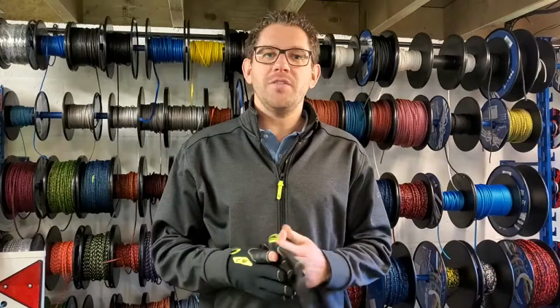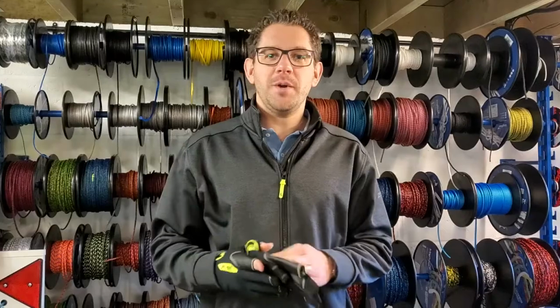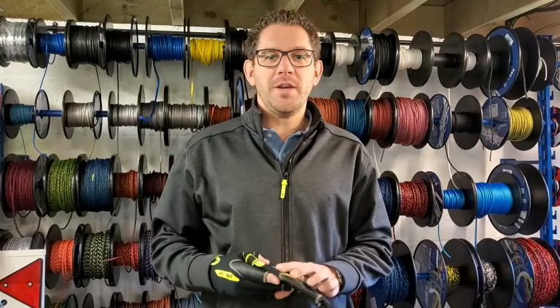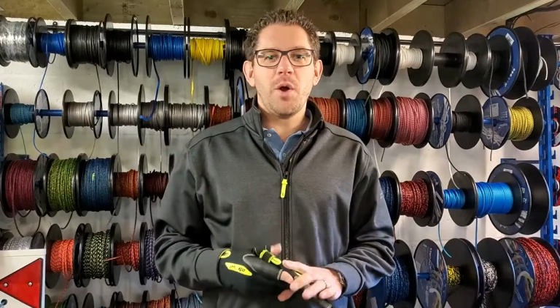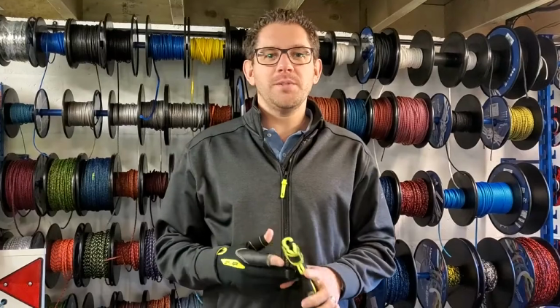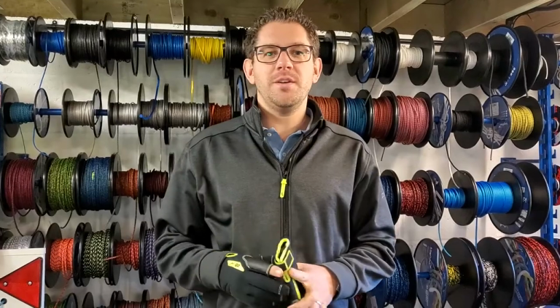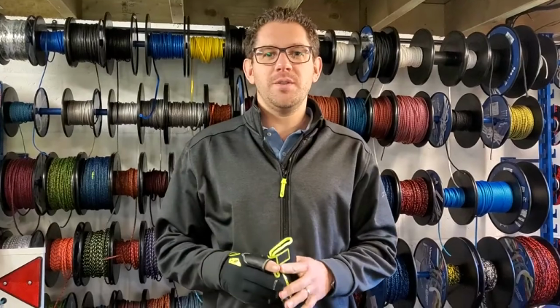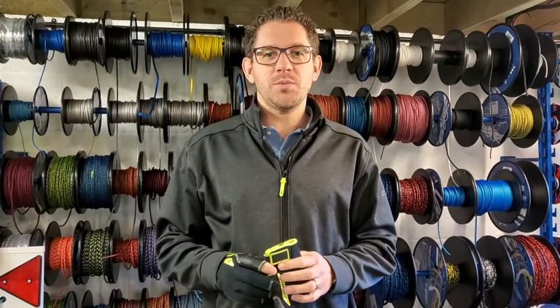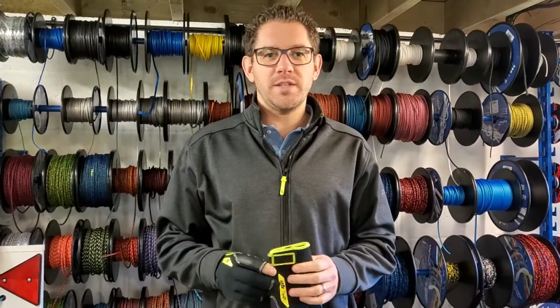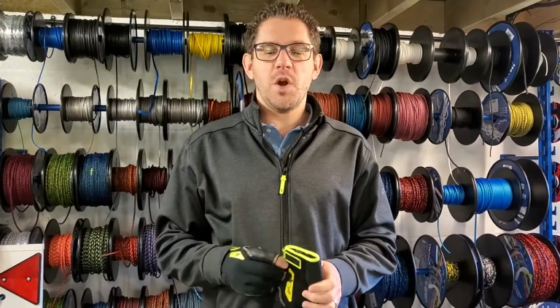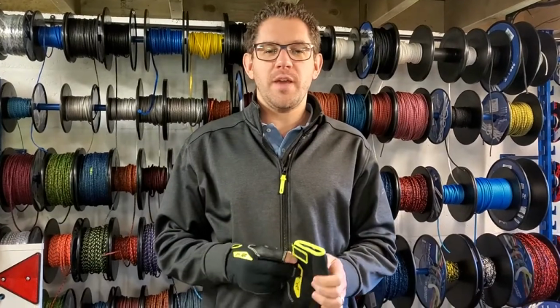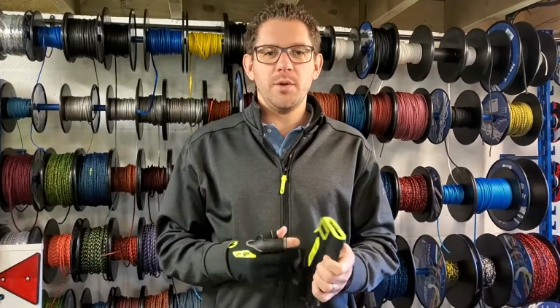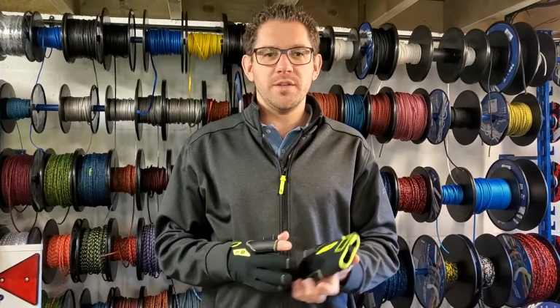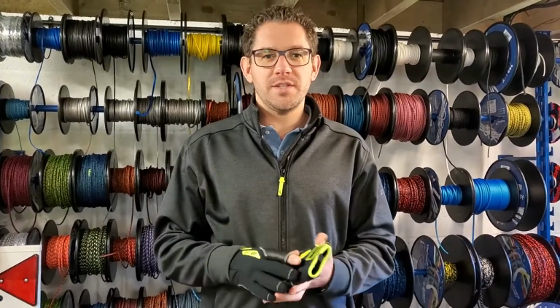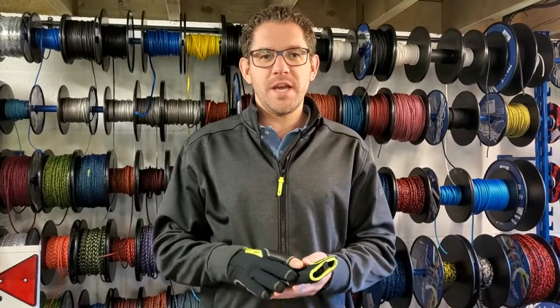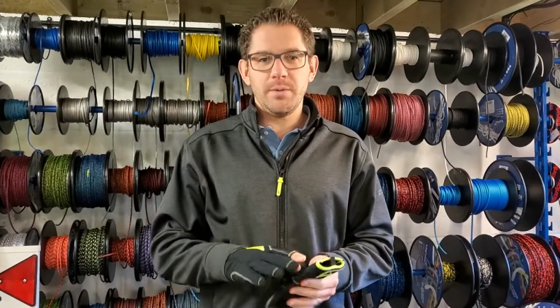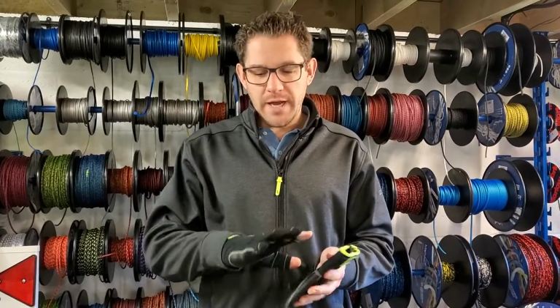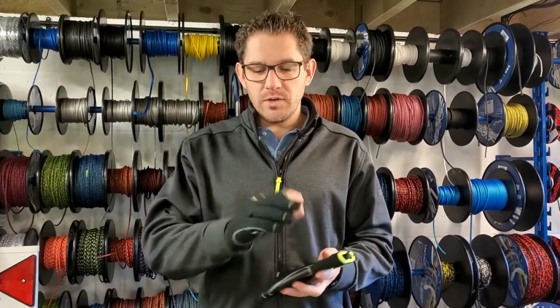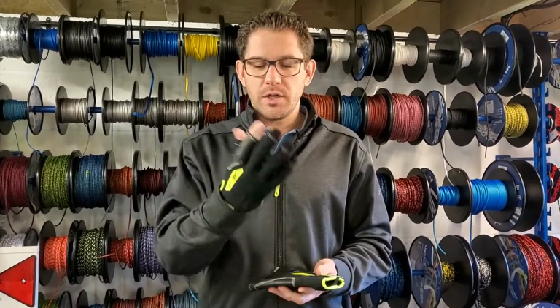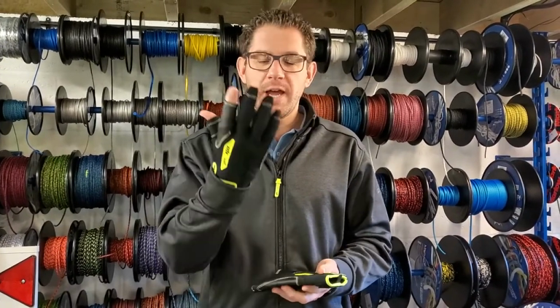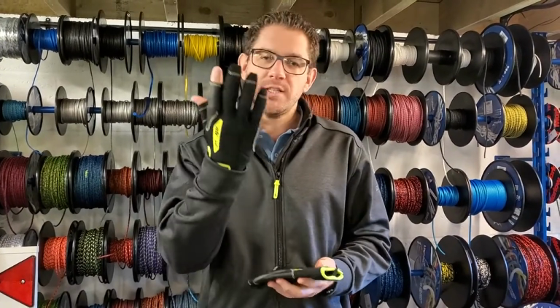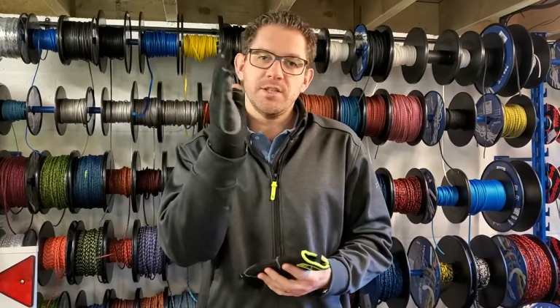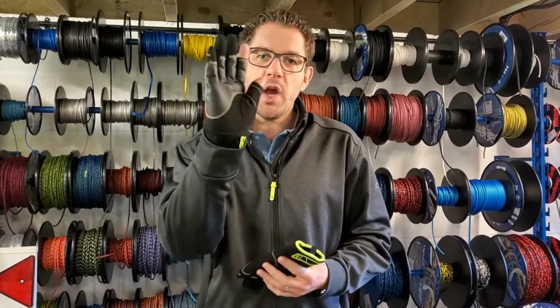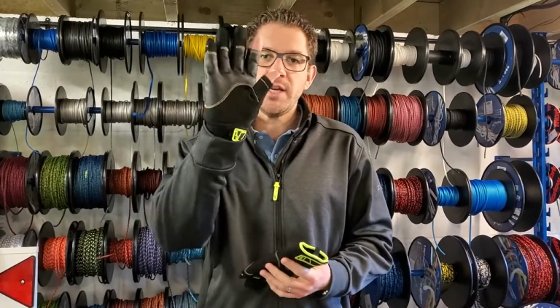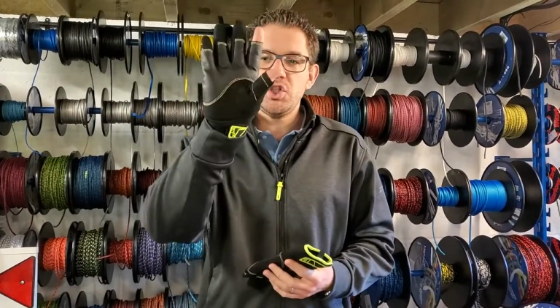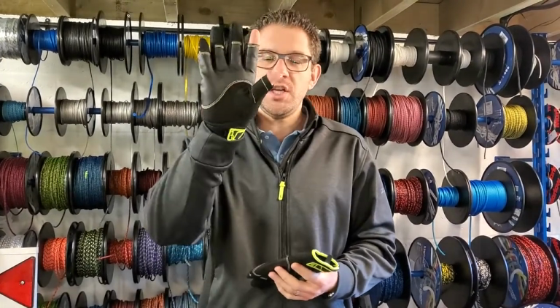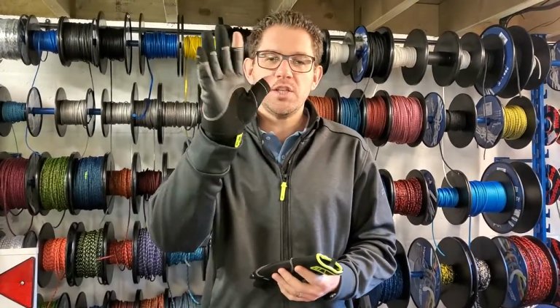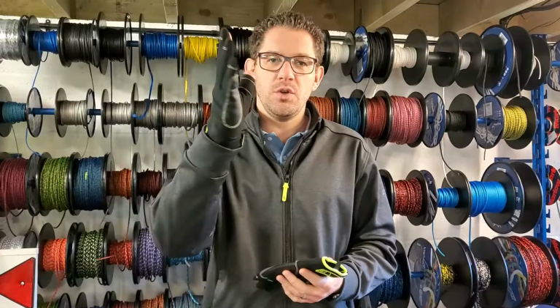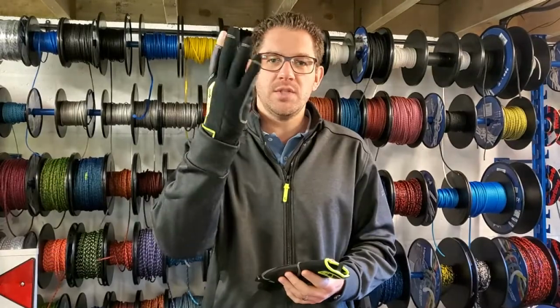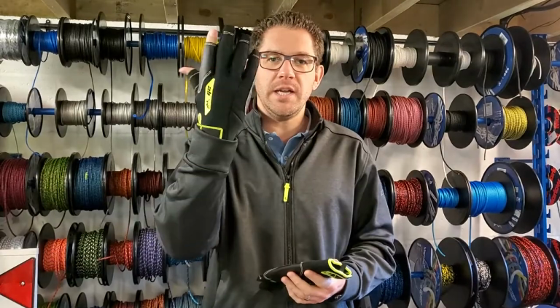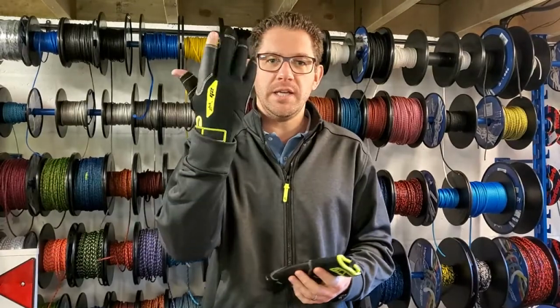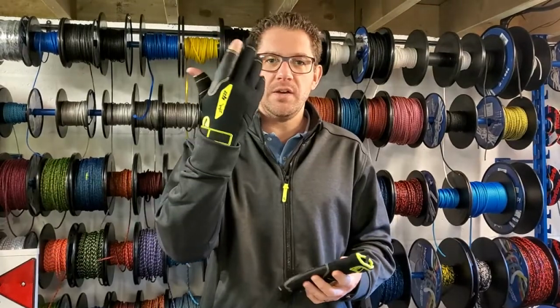Hi everybody, welcome to this week's Friday Focus. Today we're going to have a look at the Zyke G2 sailing glove.